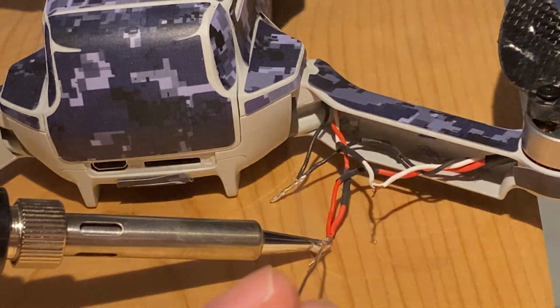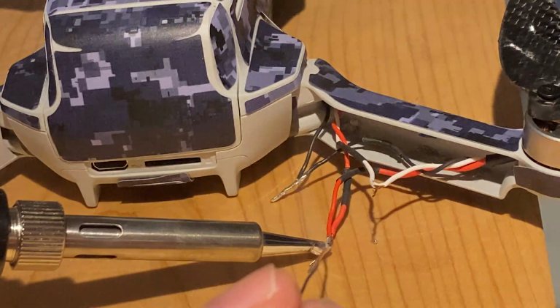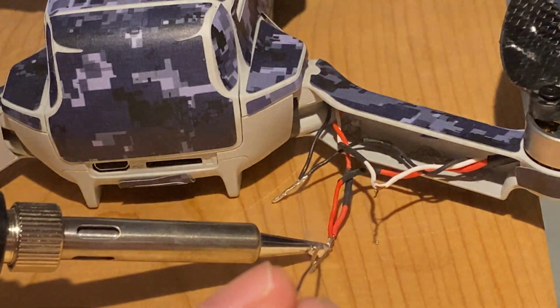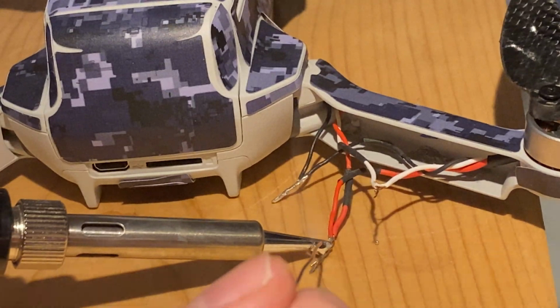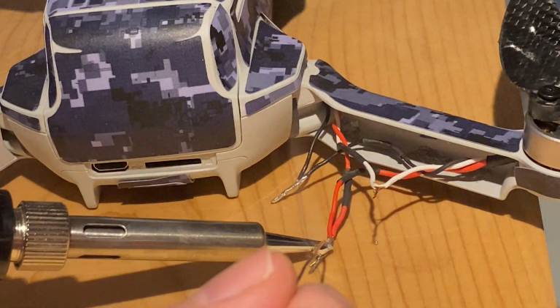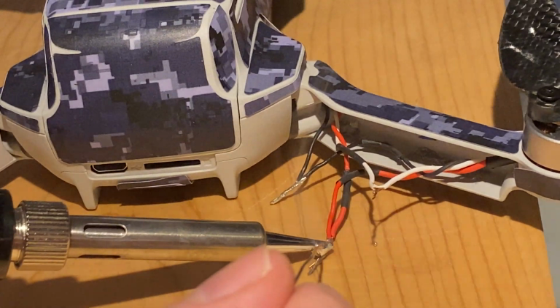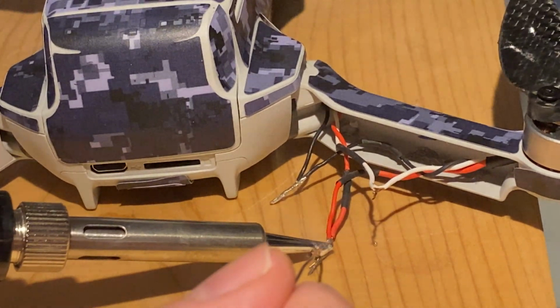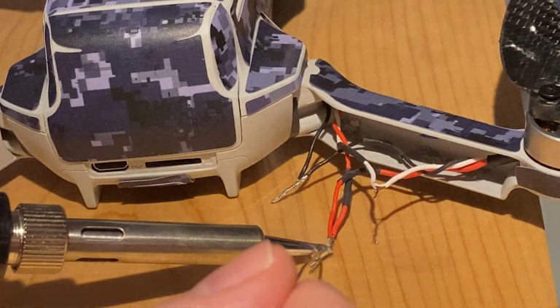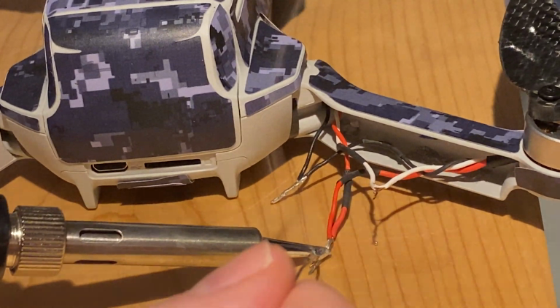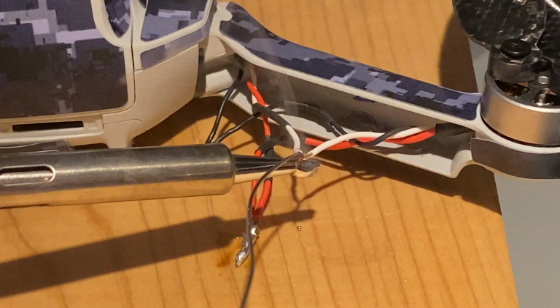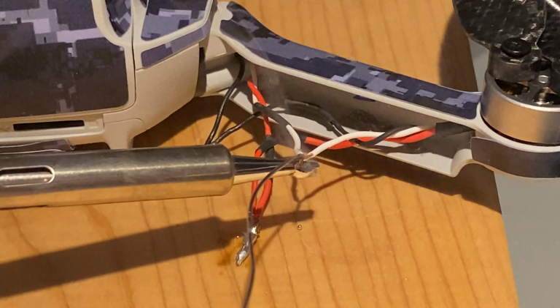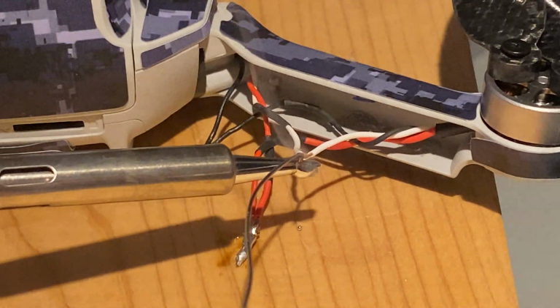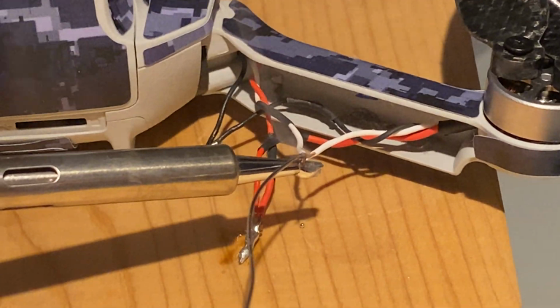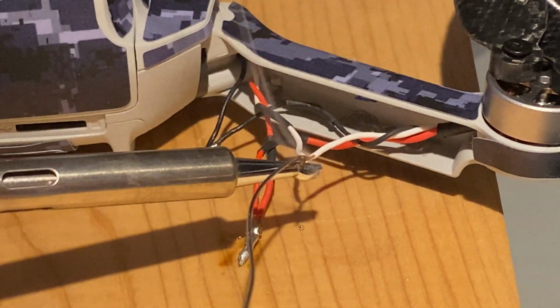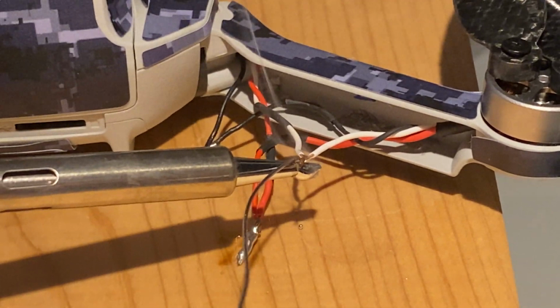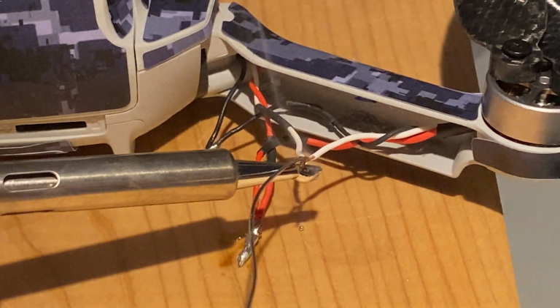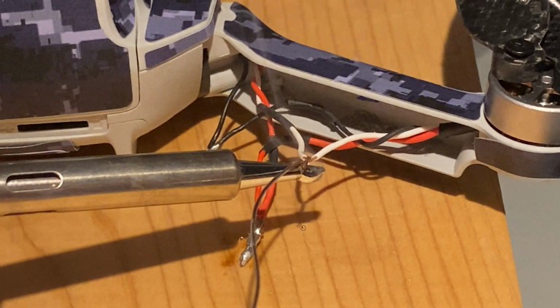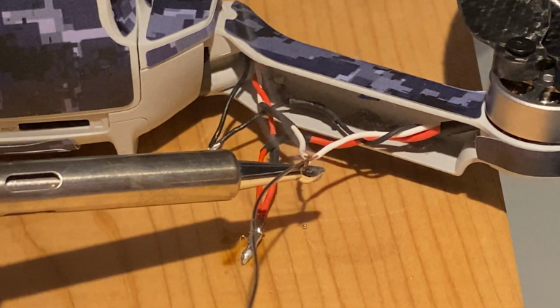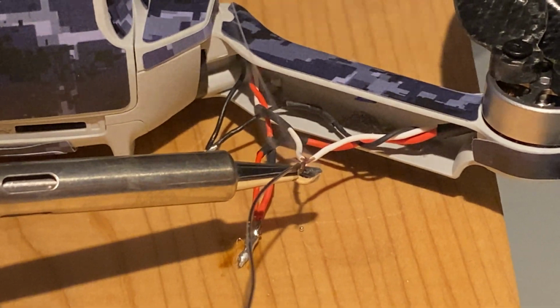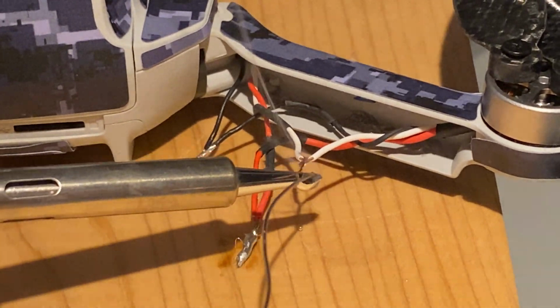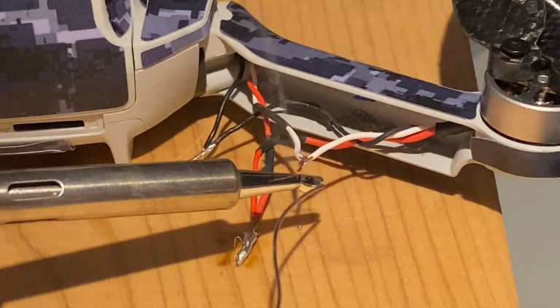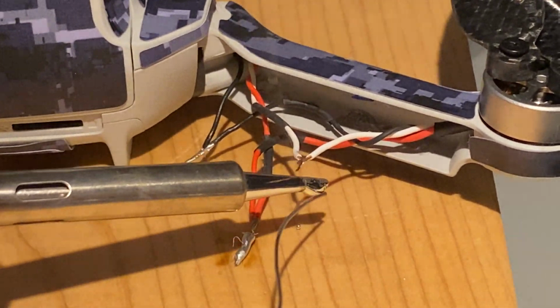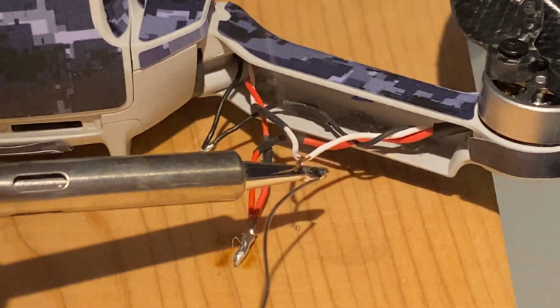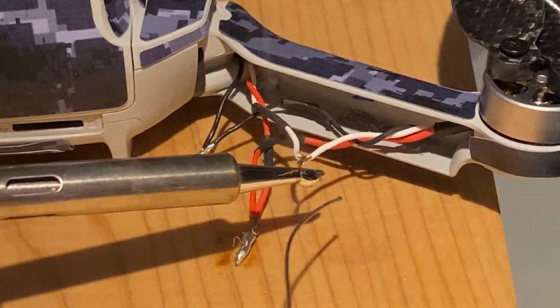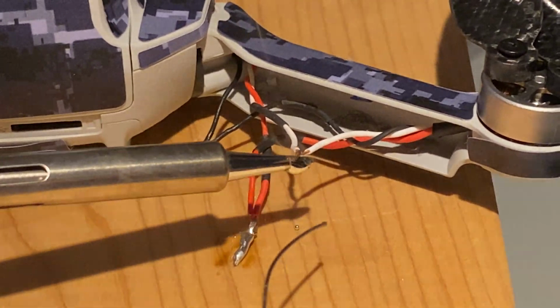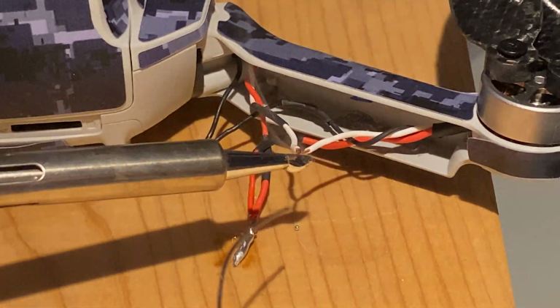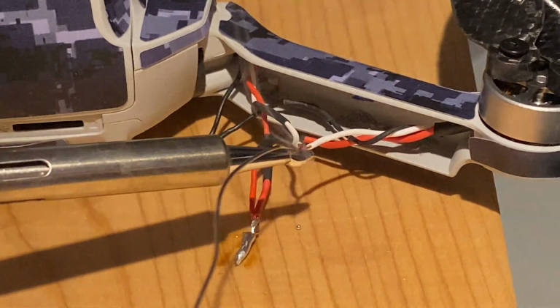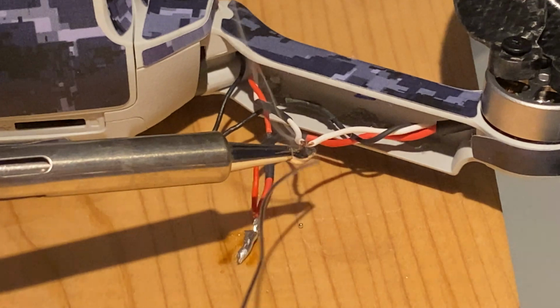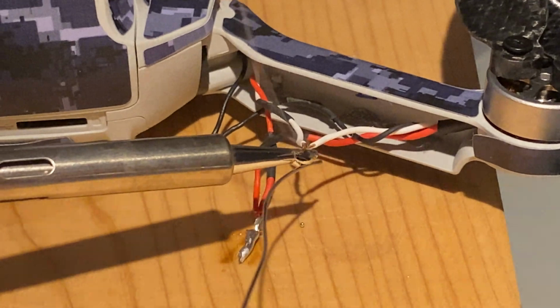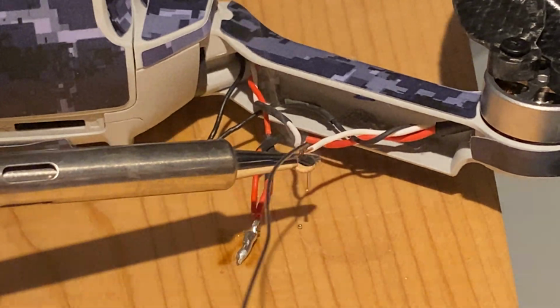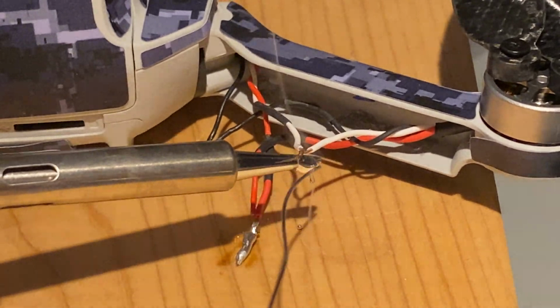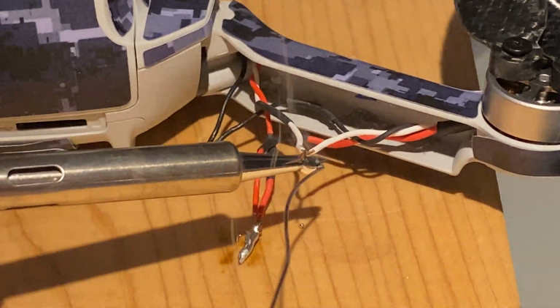So please enjoy the worst soldering job ever and have a great day! See you in the next one!